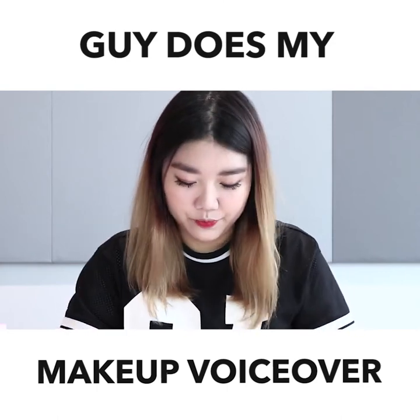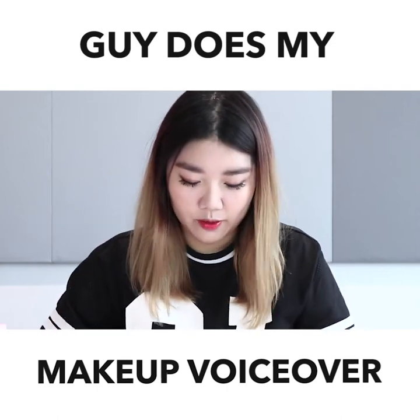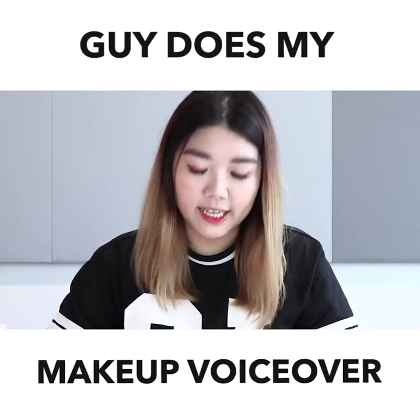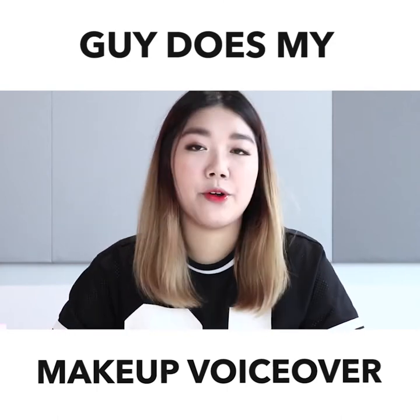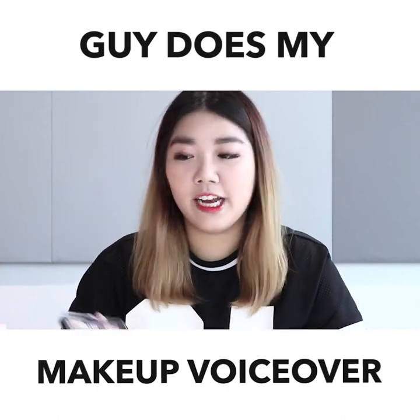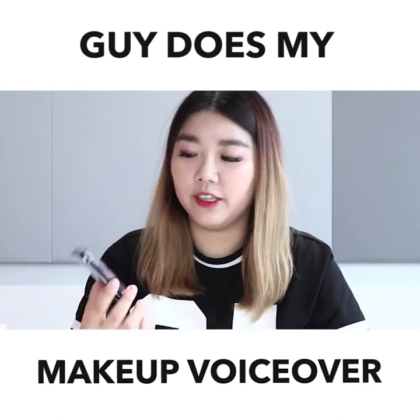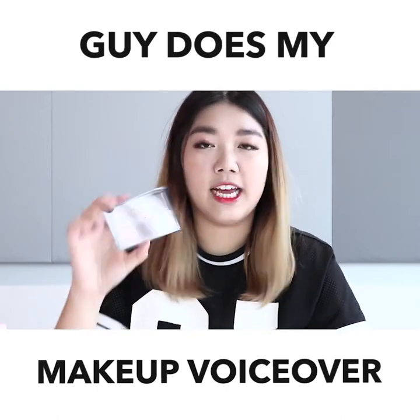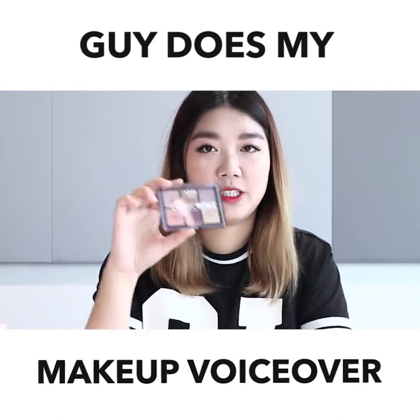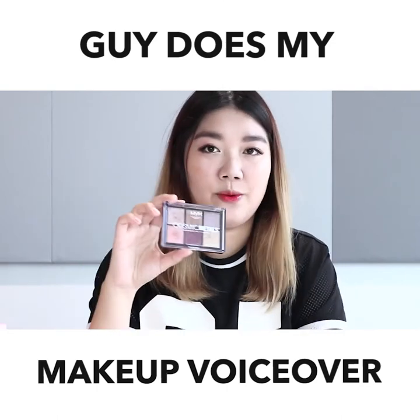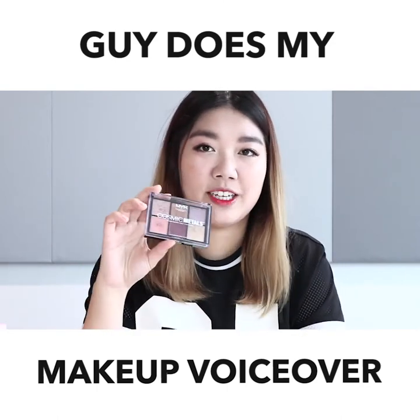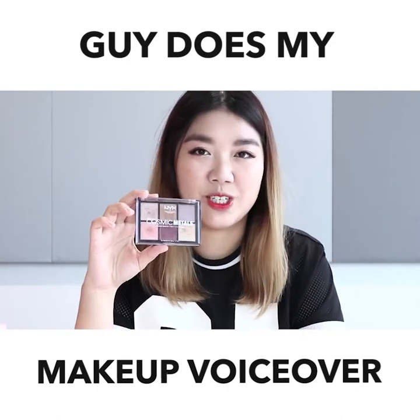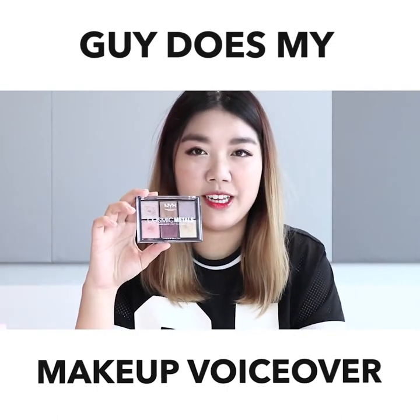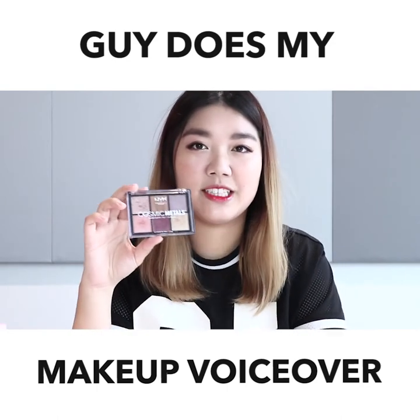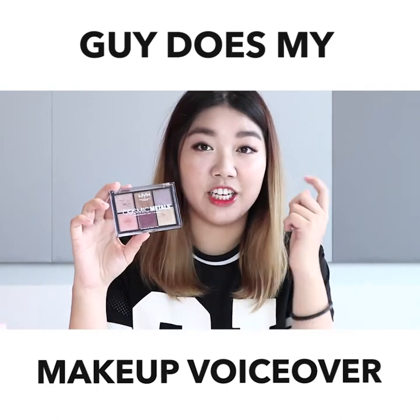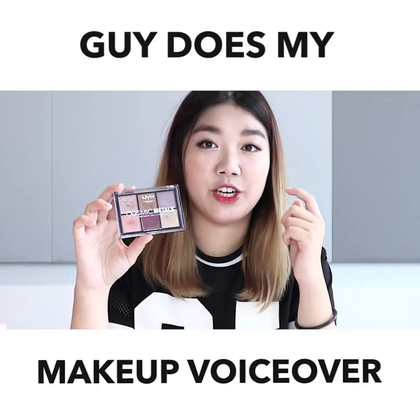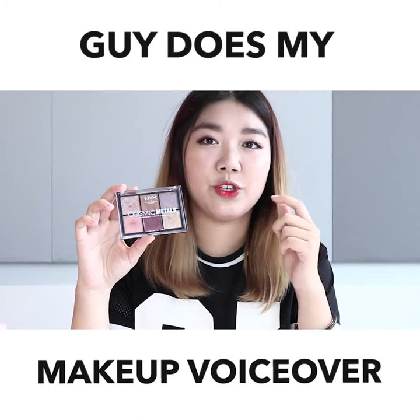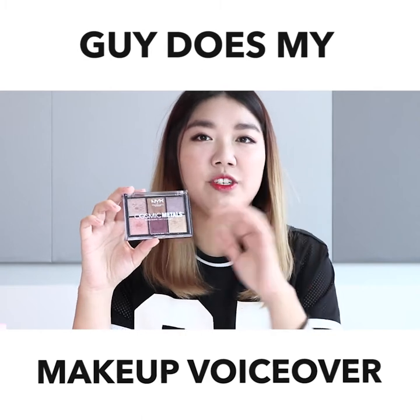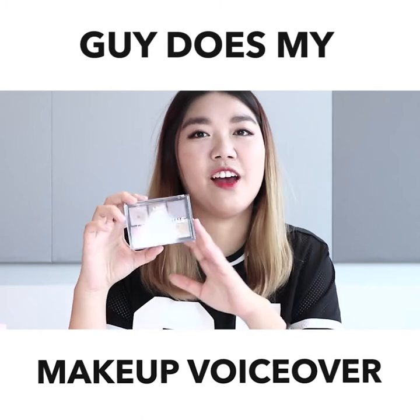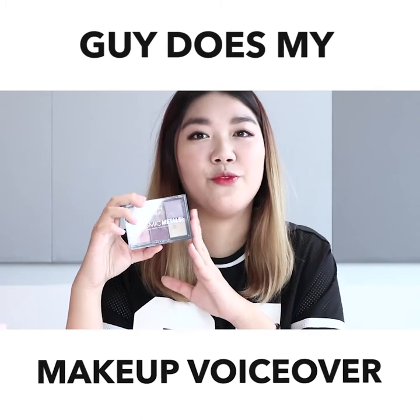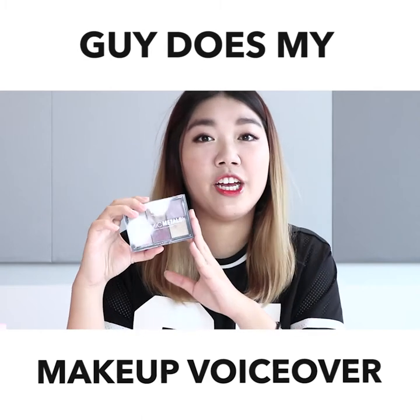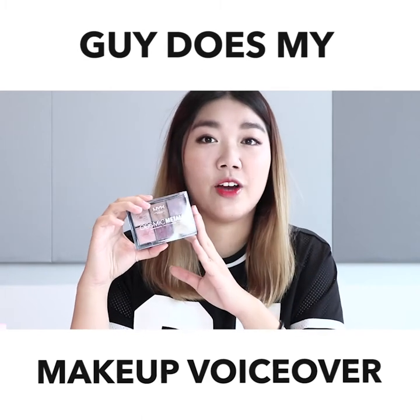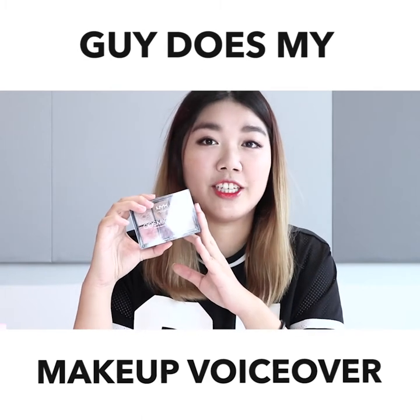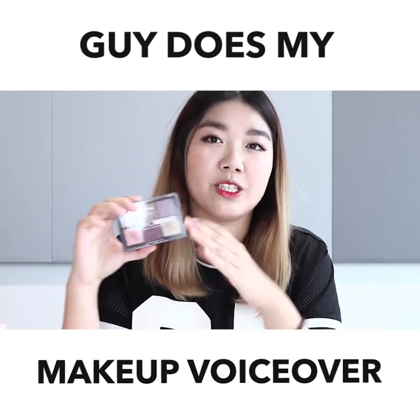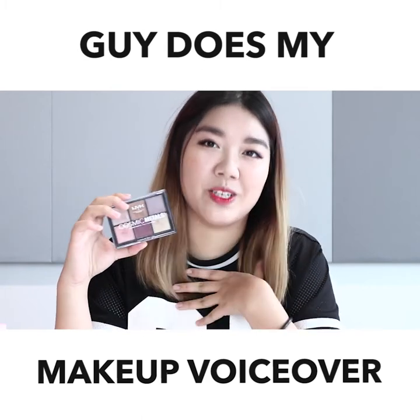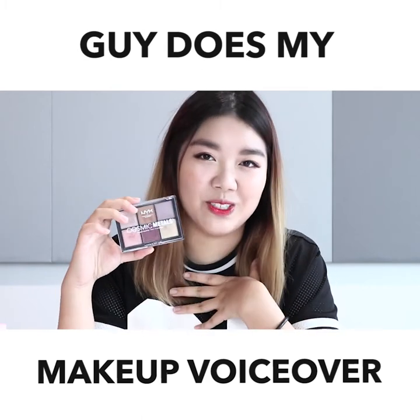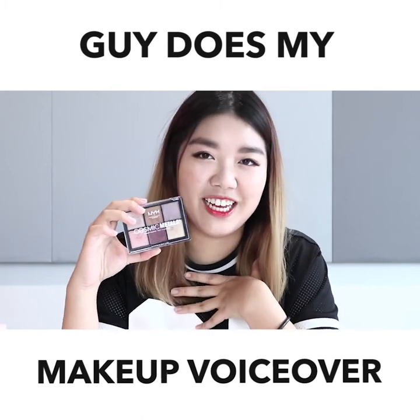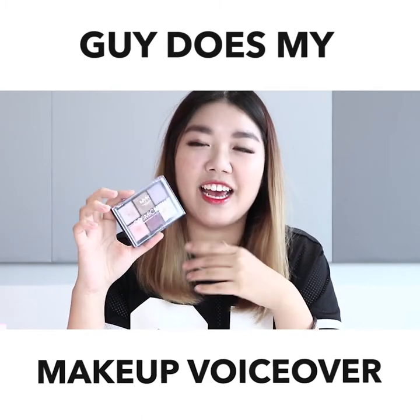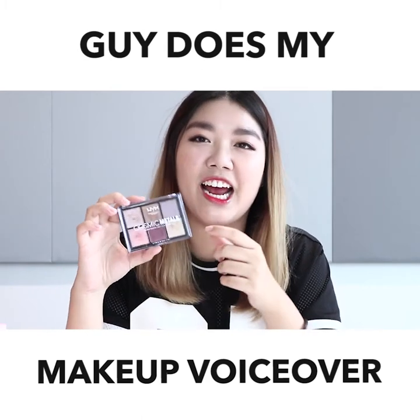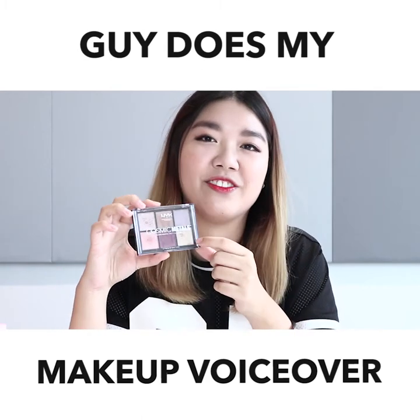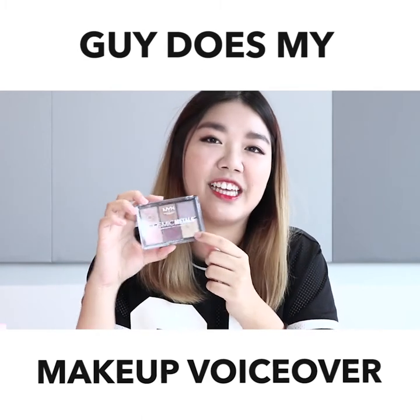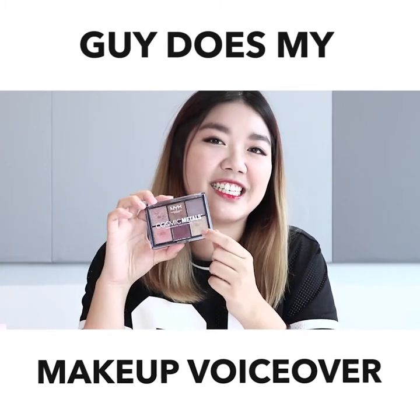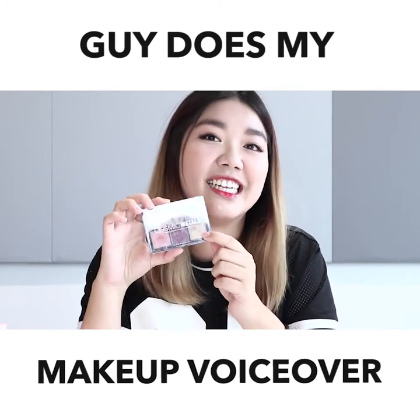My second product that I really liked was the NYX Cosmetics Eyeshadow. Because recently I've been very into eyeshadow as a personal taste, and I really like this colour.